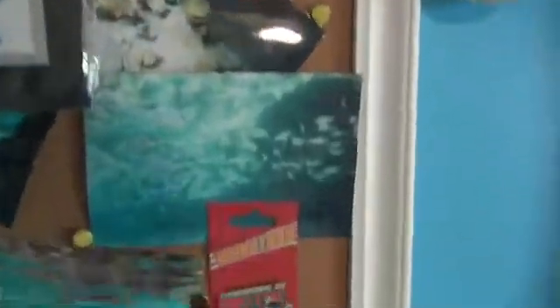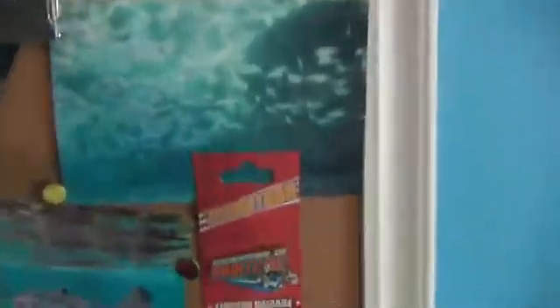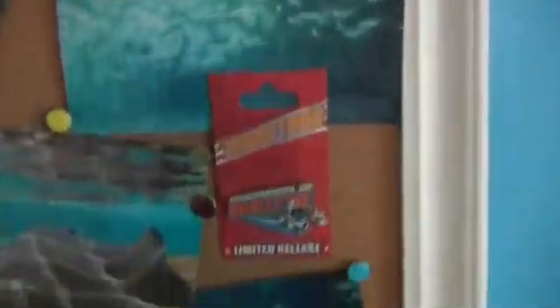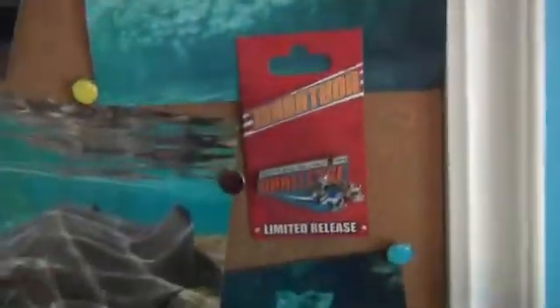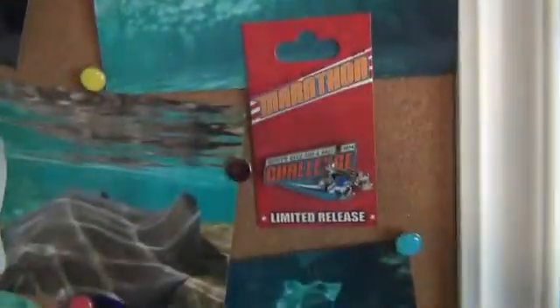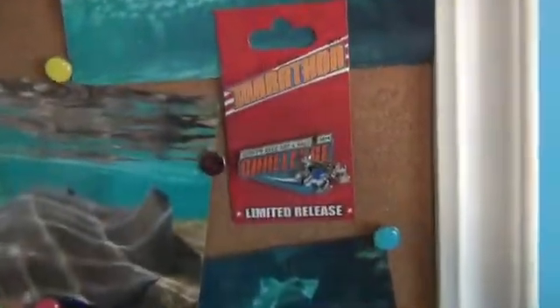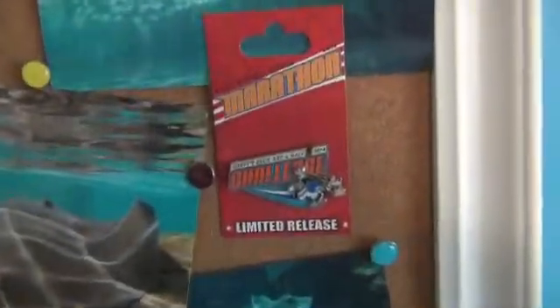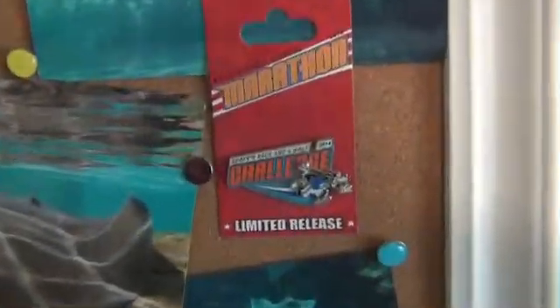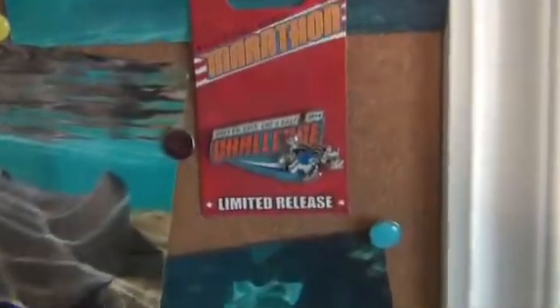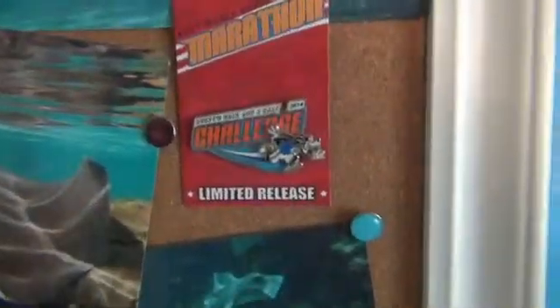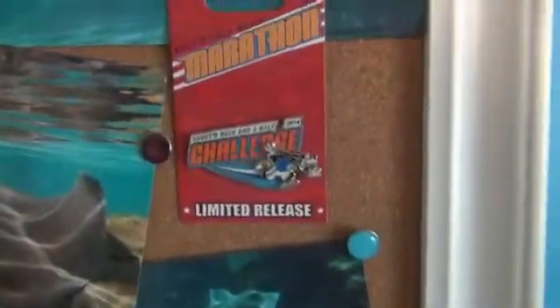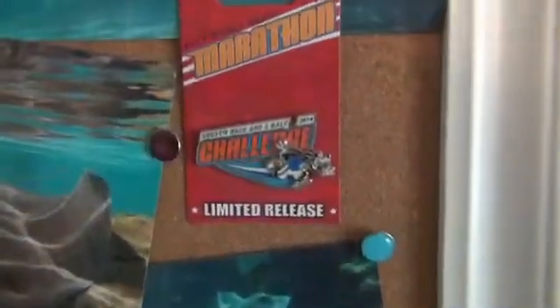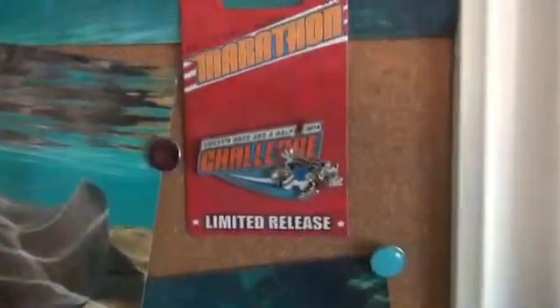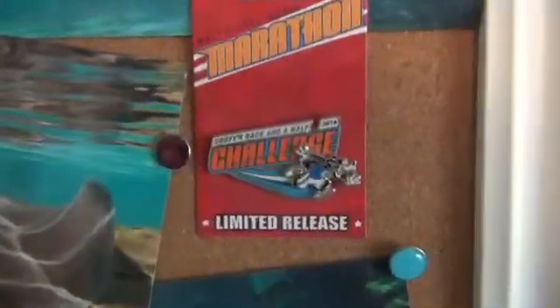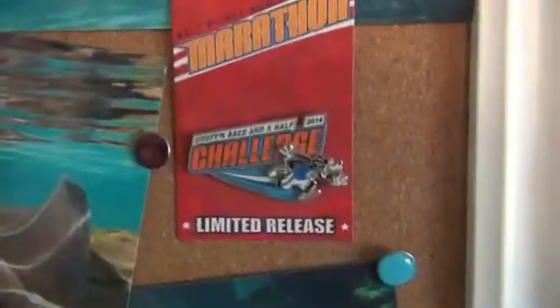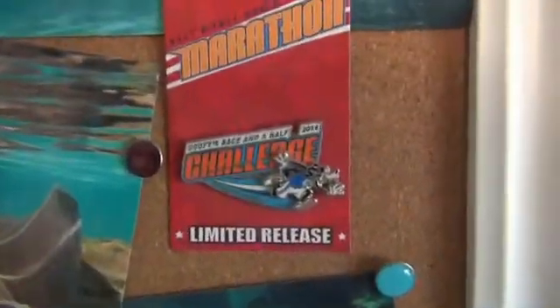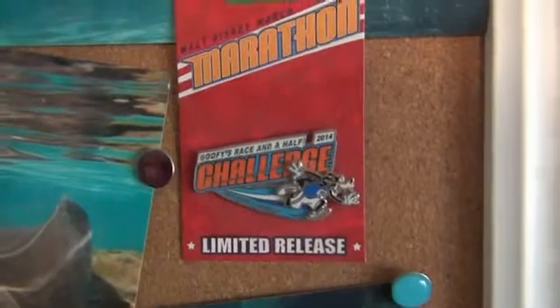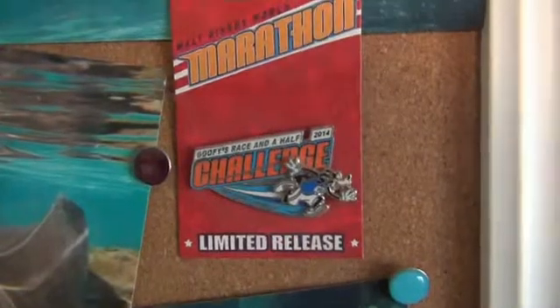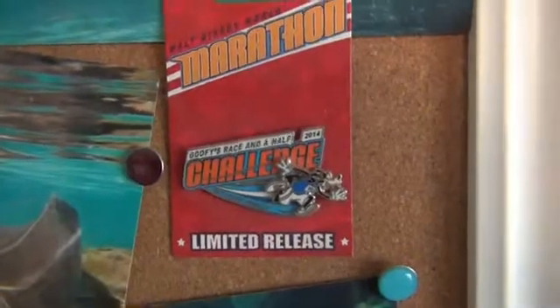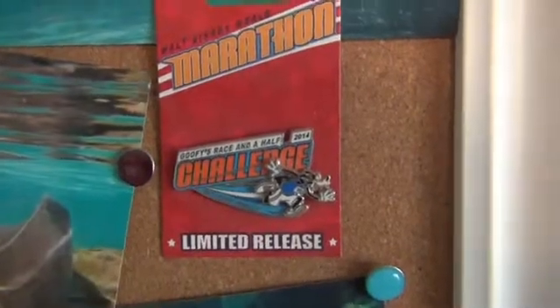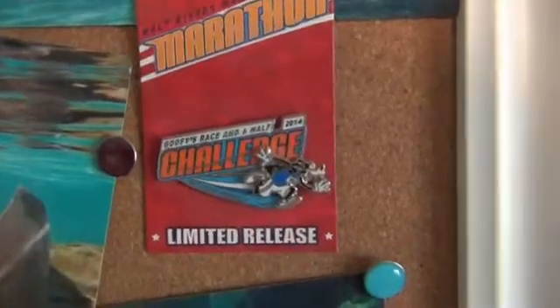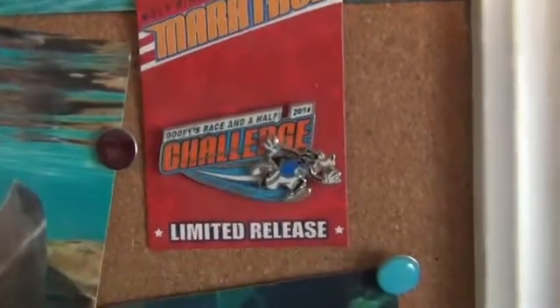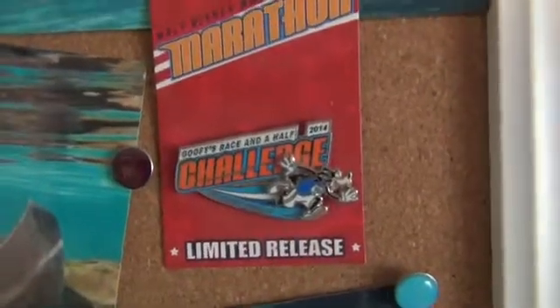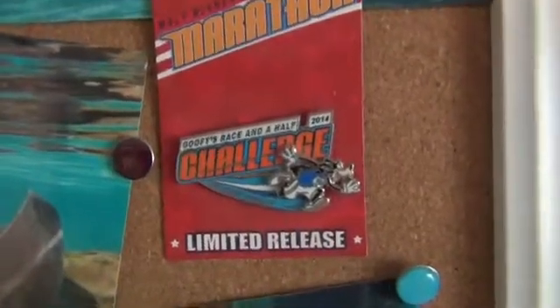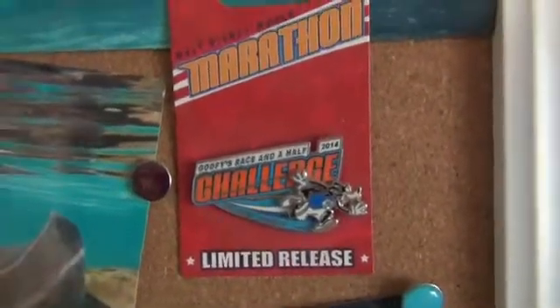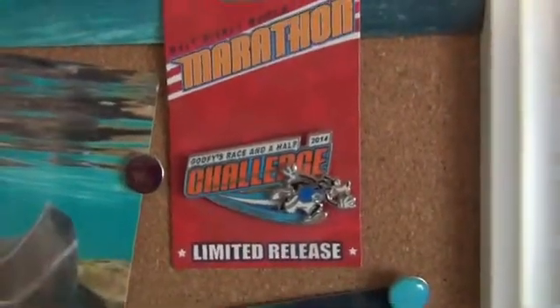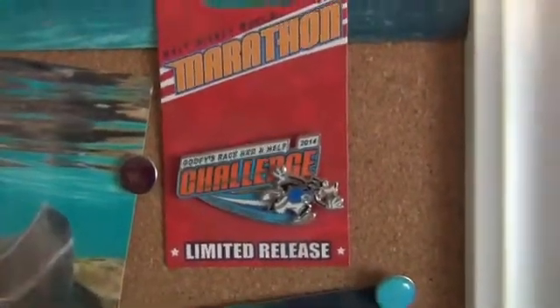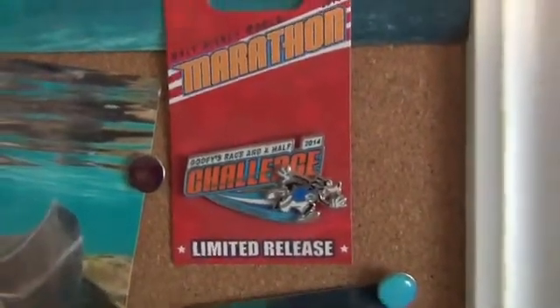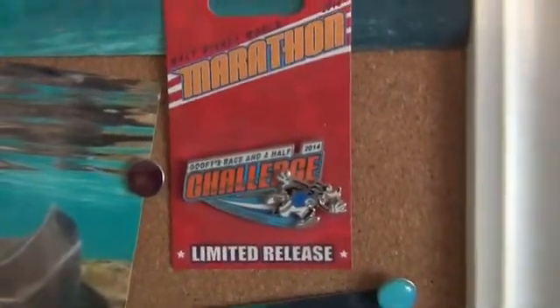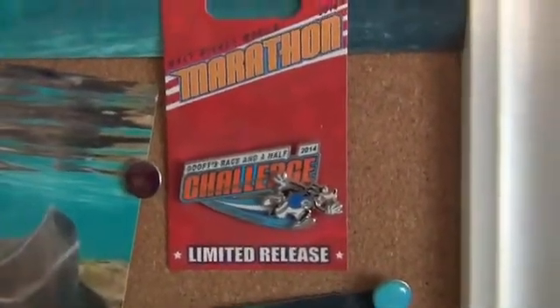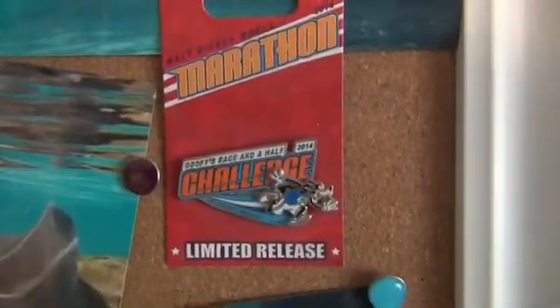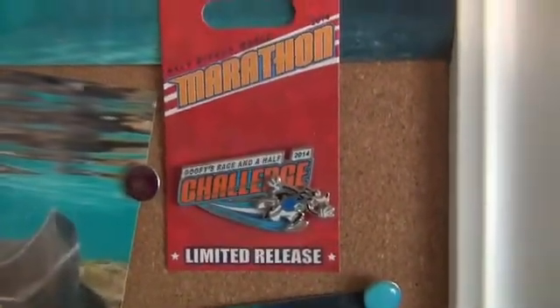My dad got me this one when he ran the Goofy almost a year ago. Next week it will be a year since he ran the Goofy.